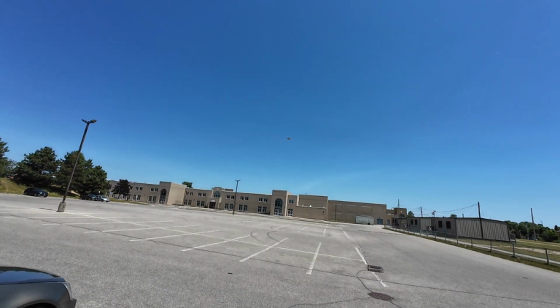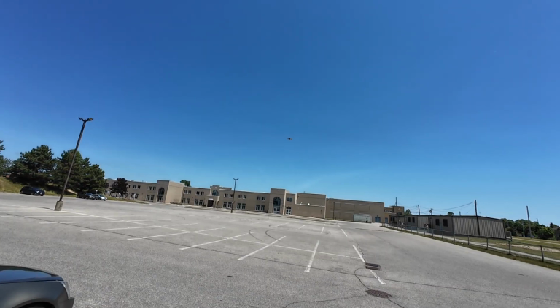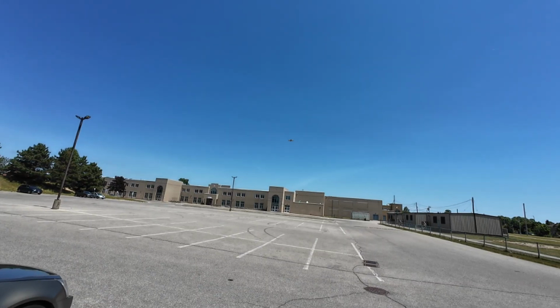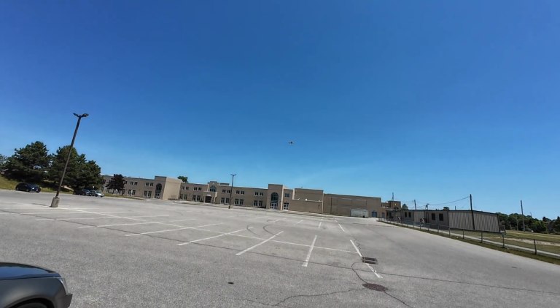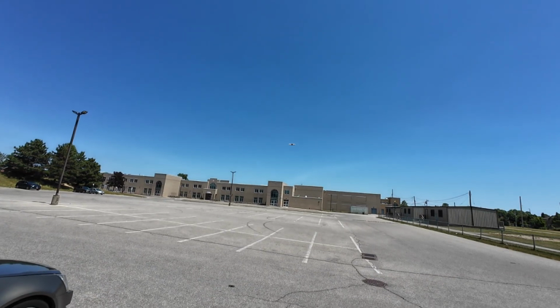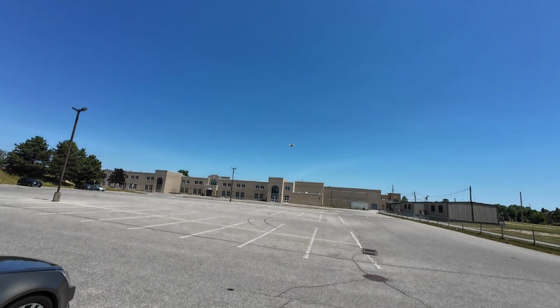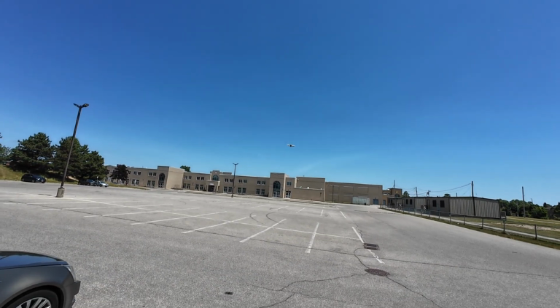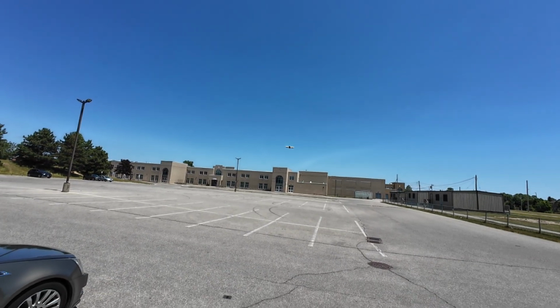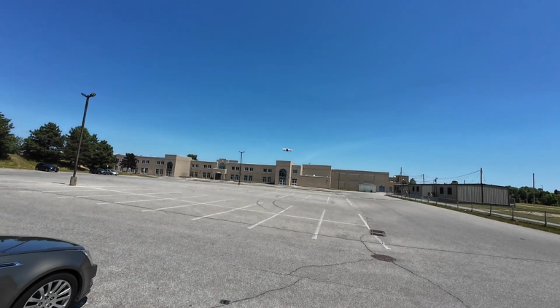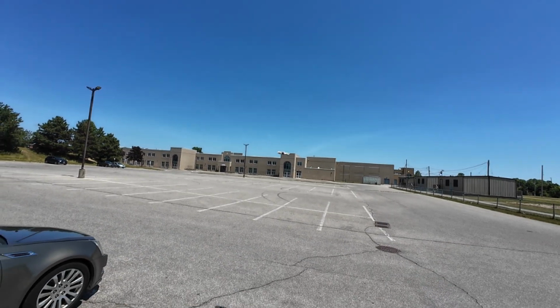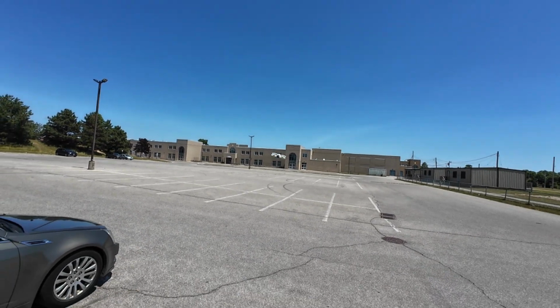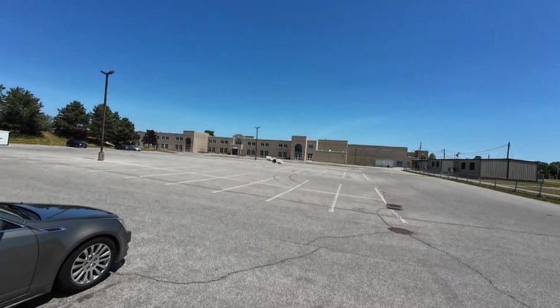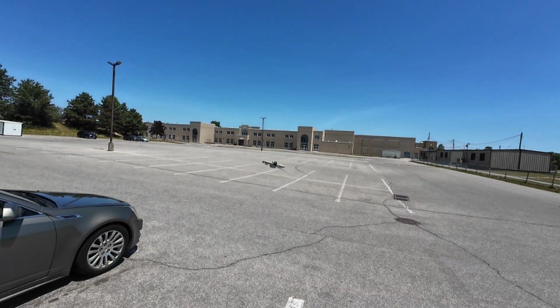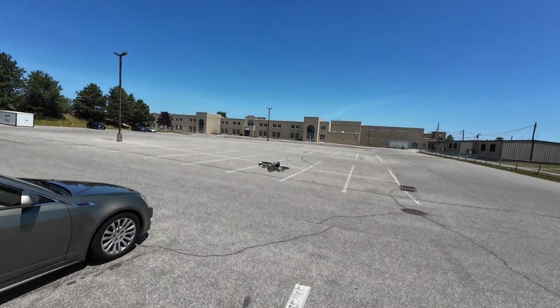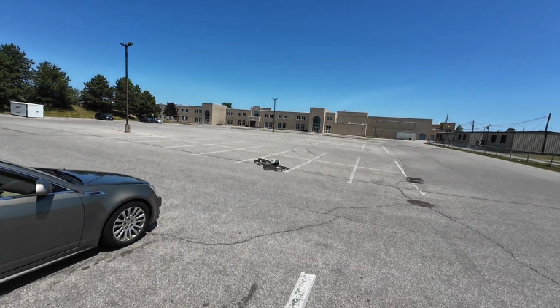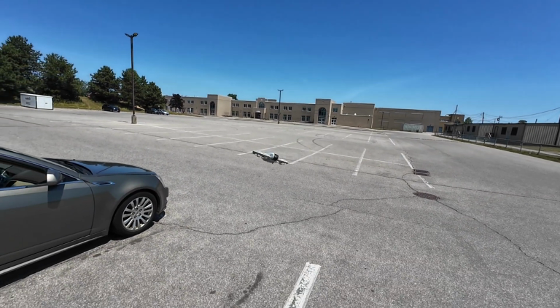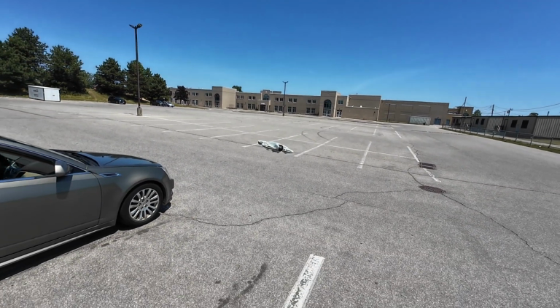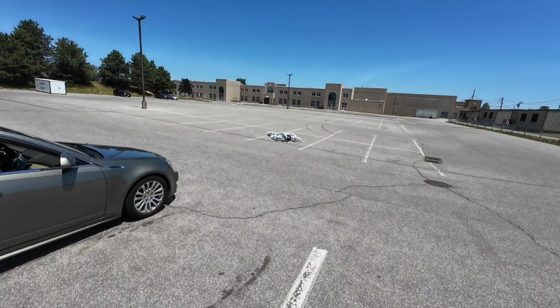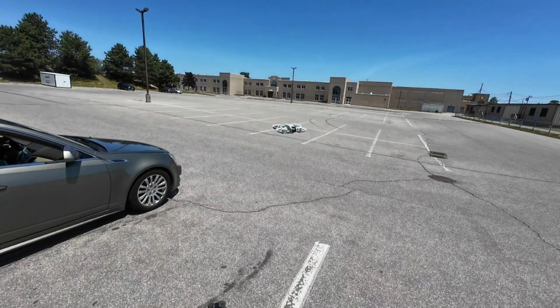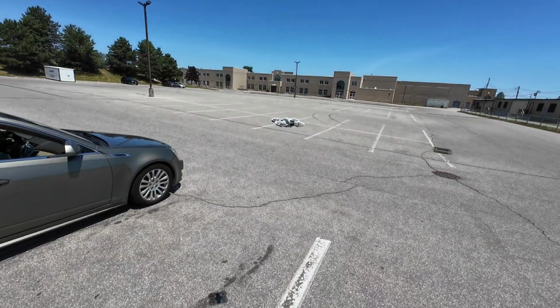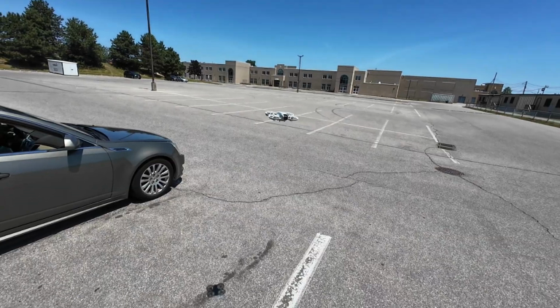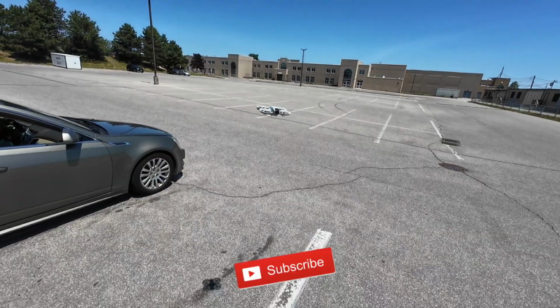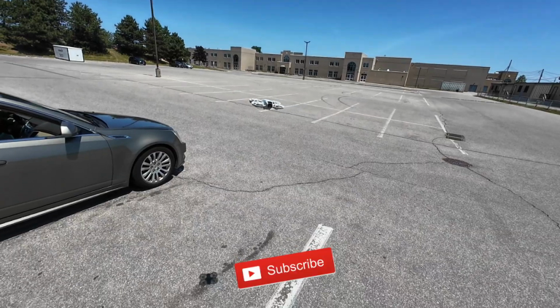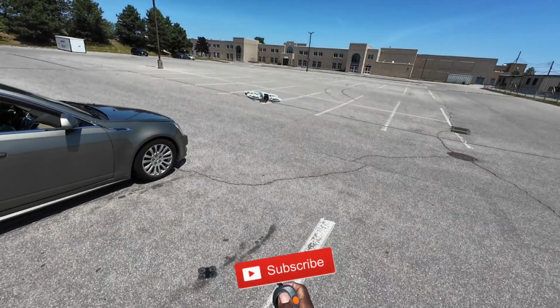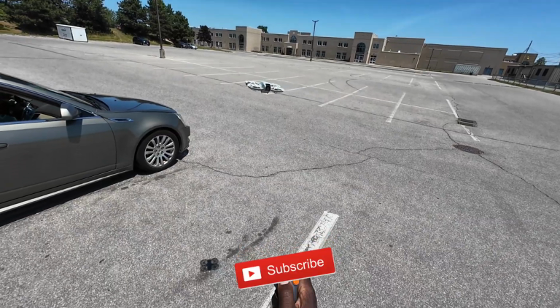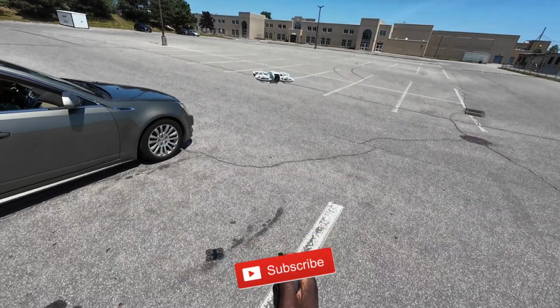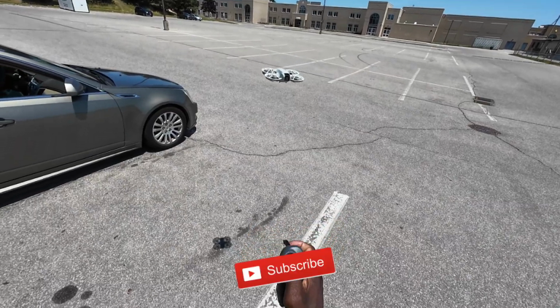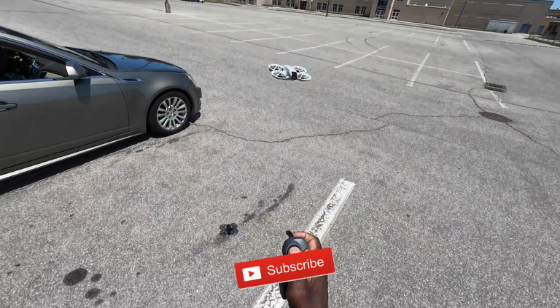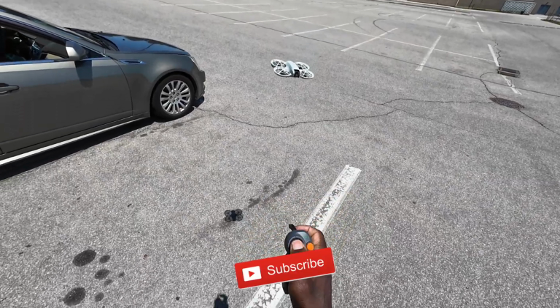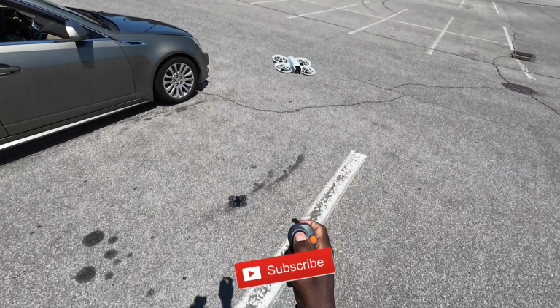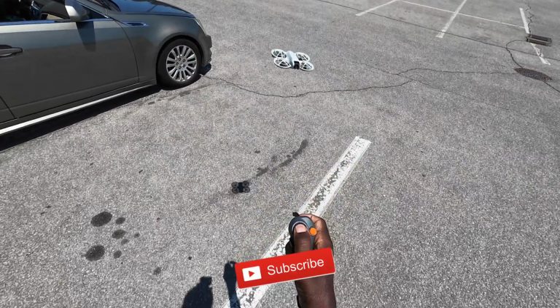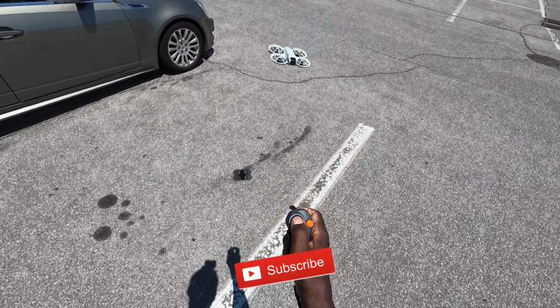Are you getting tossed around? Alright — land this thing.